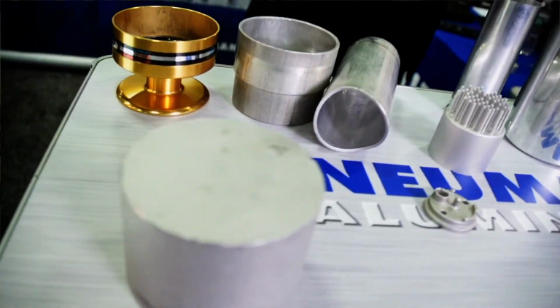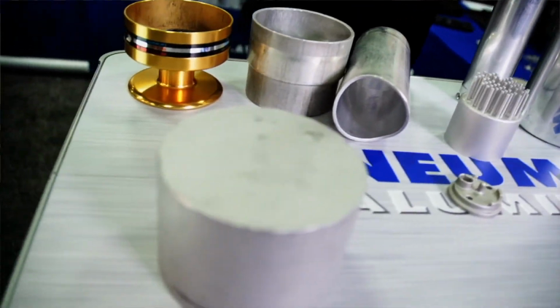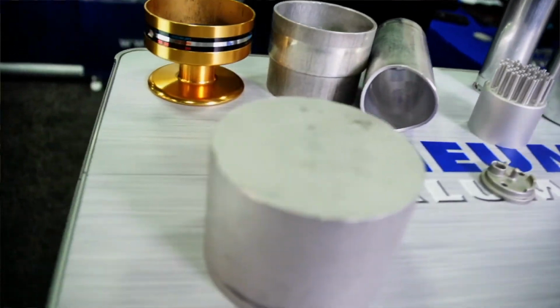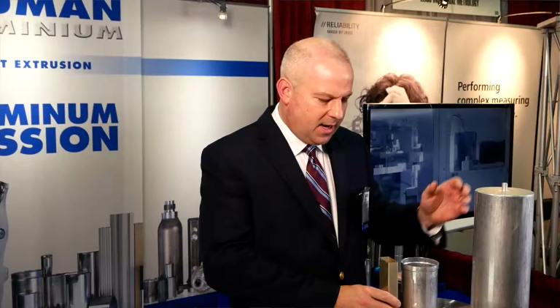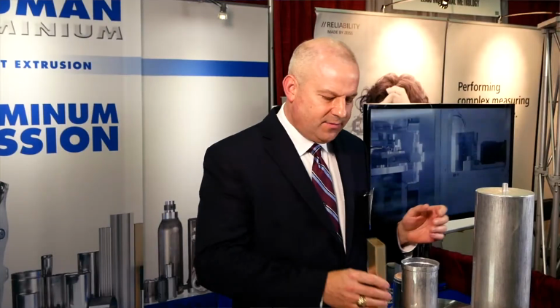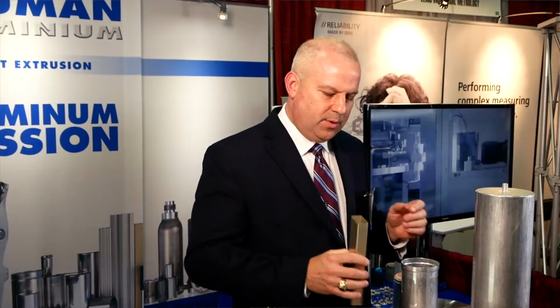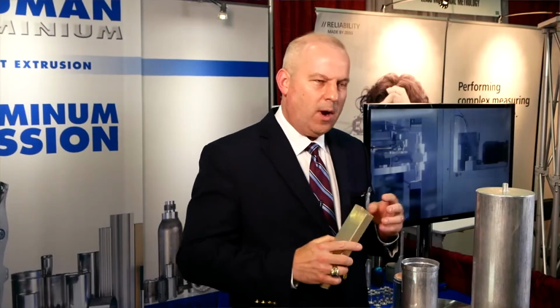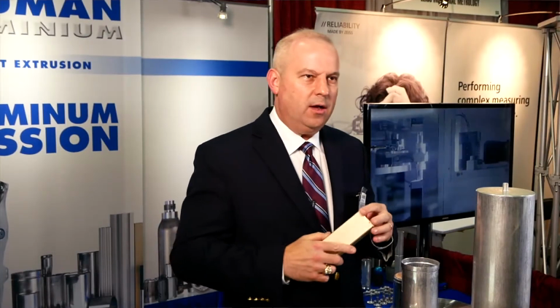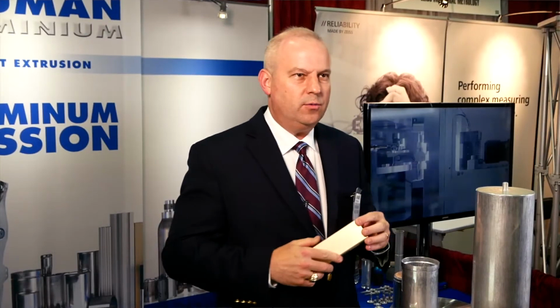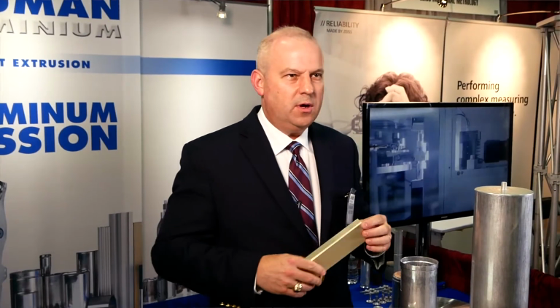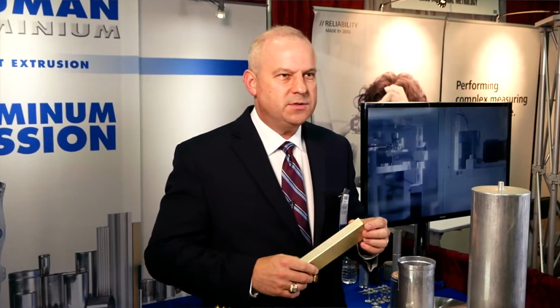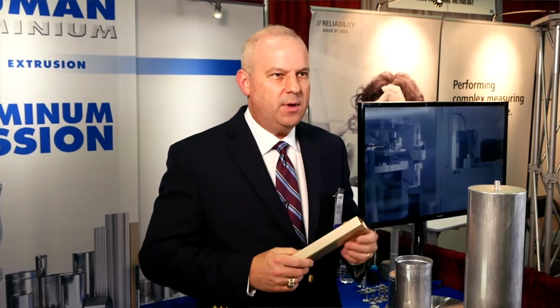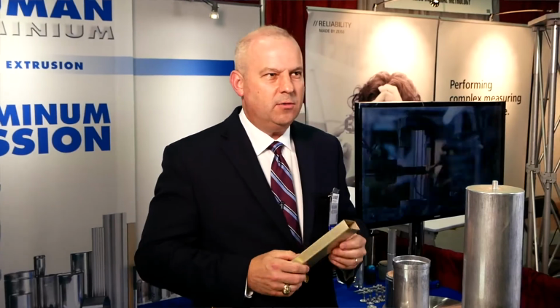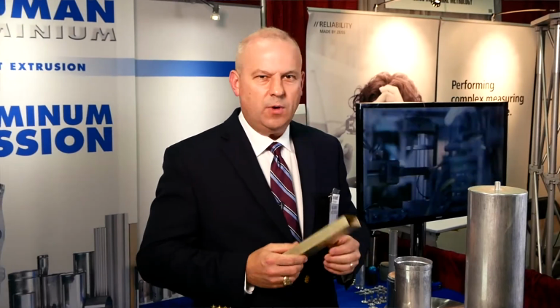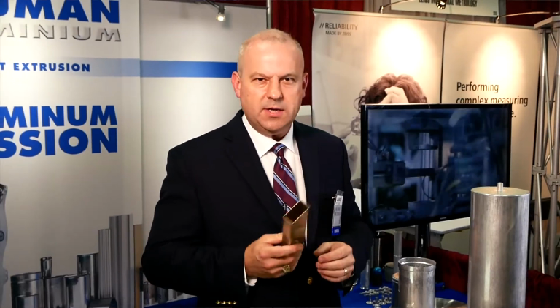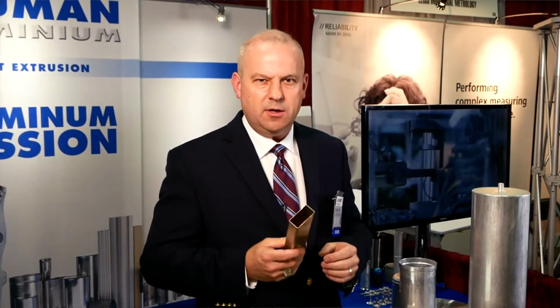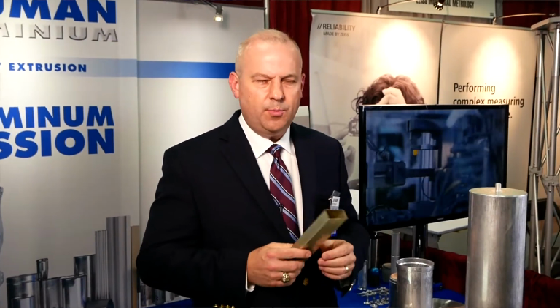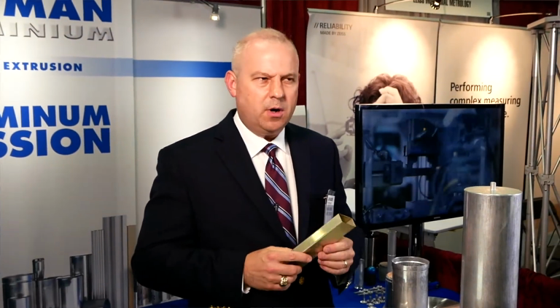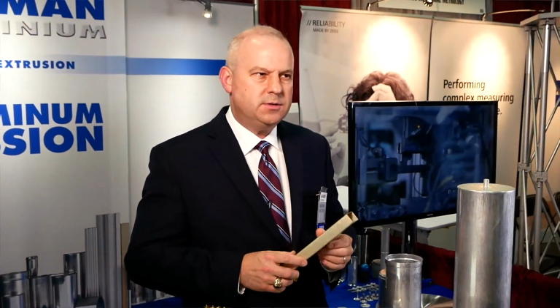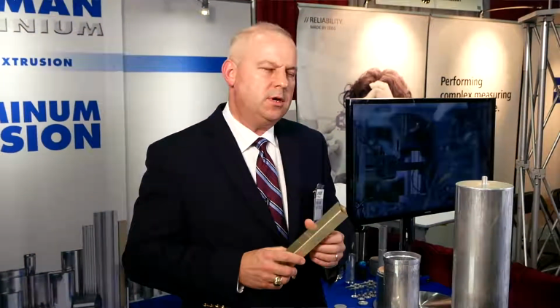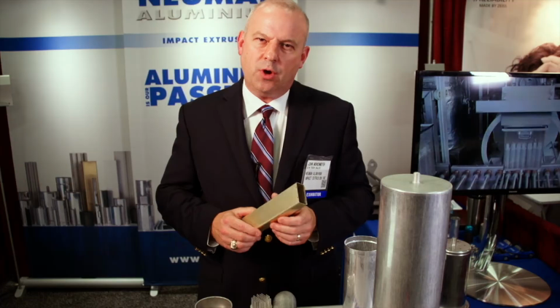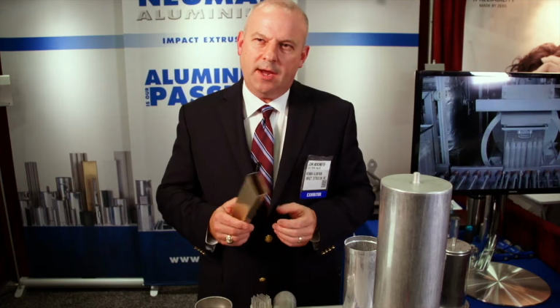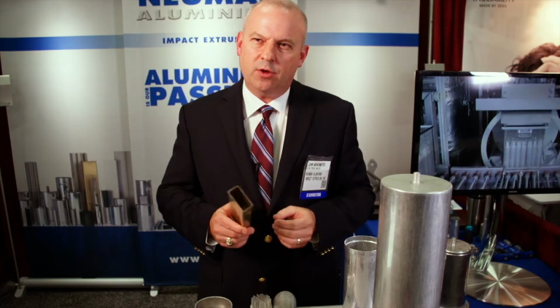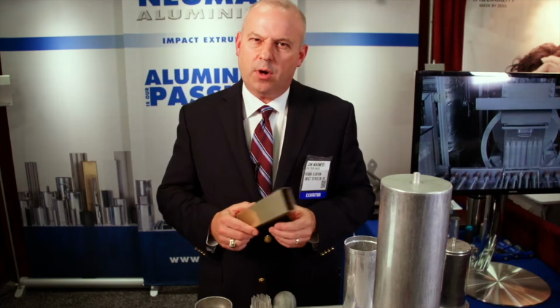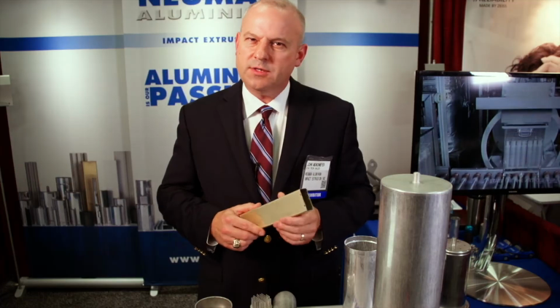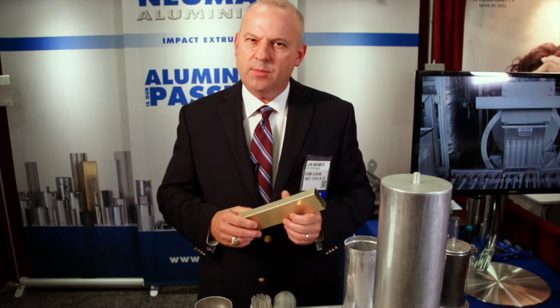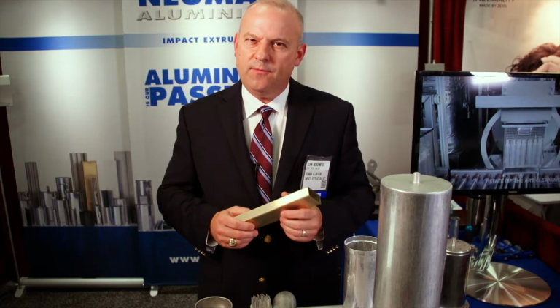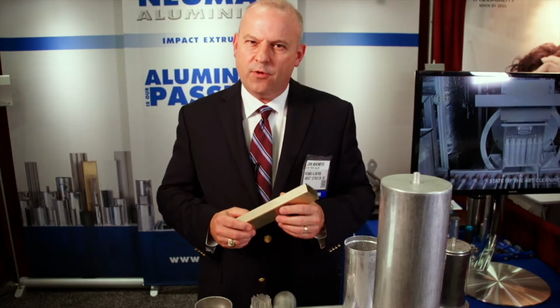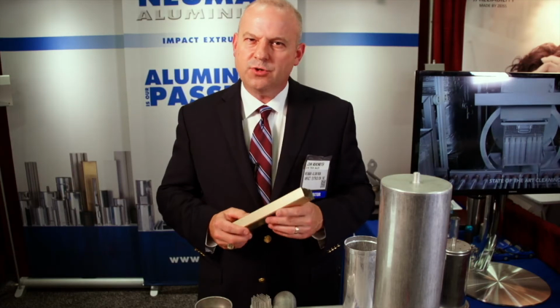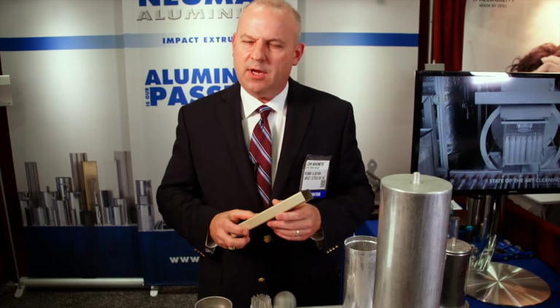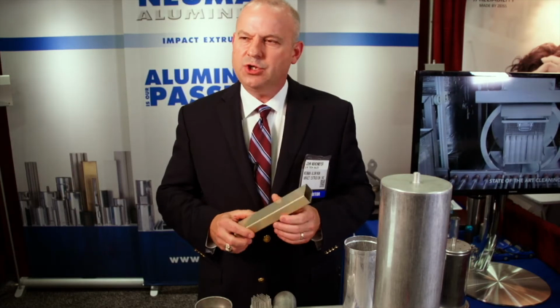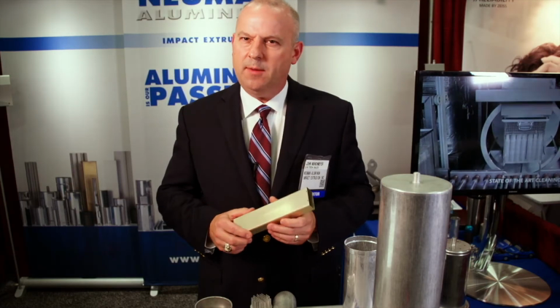The parts do not have to be round. We also make rectangular parts, triangular parts — they can be virtually any shape.